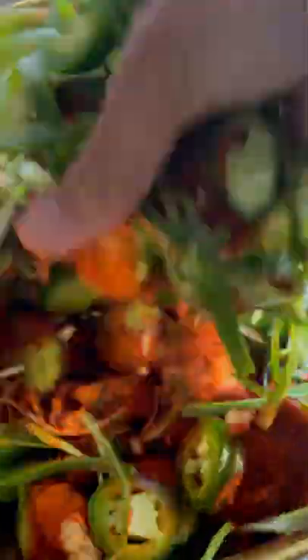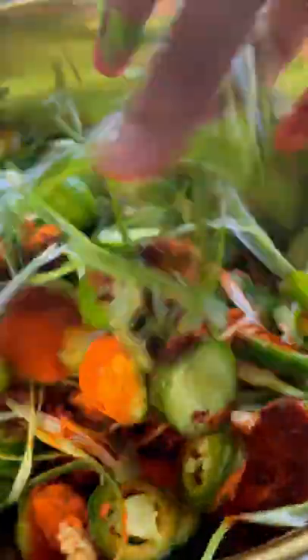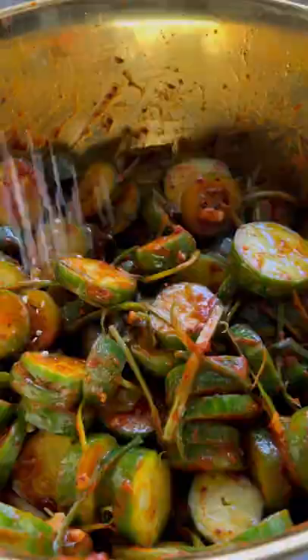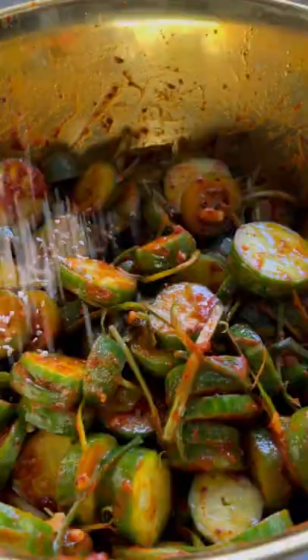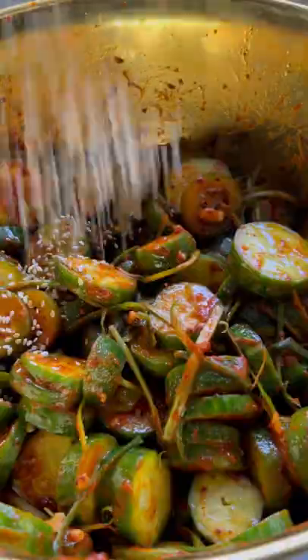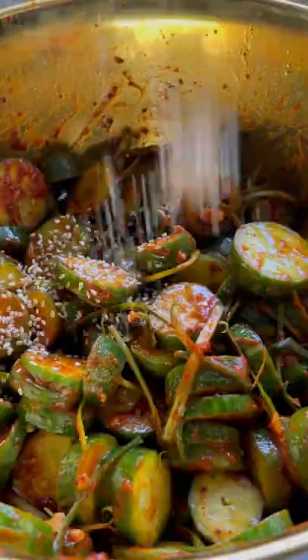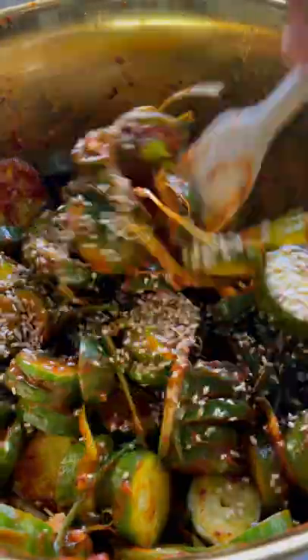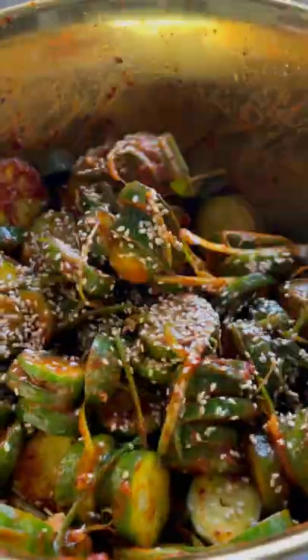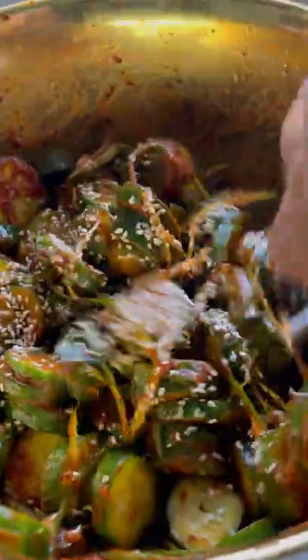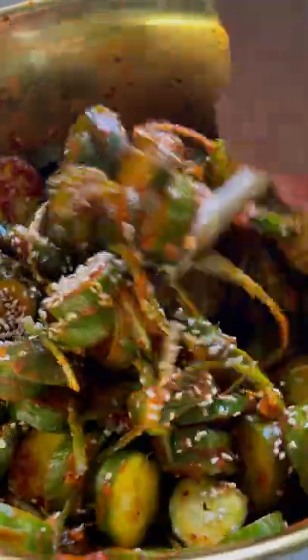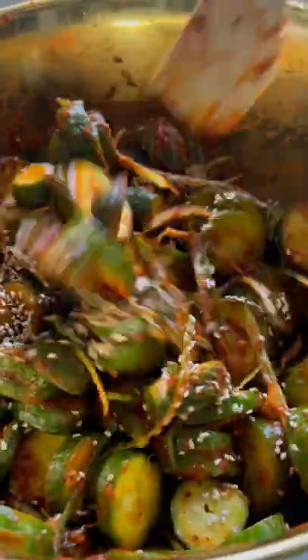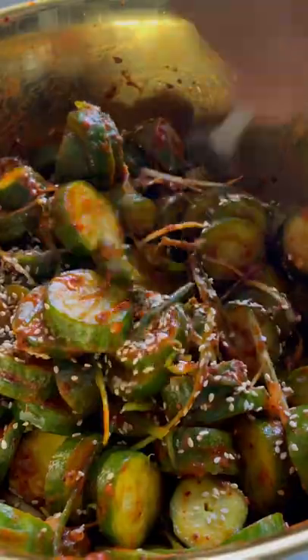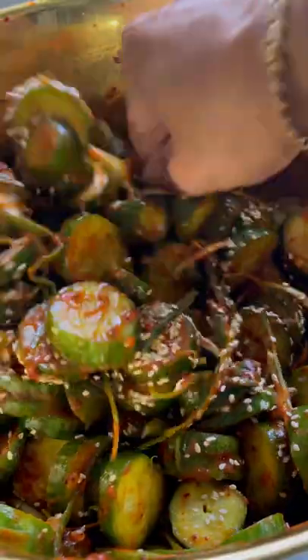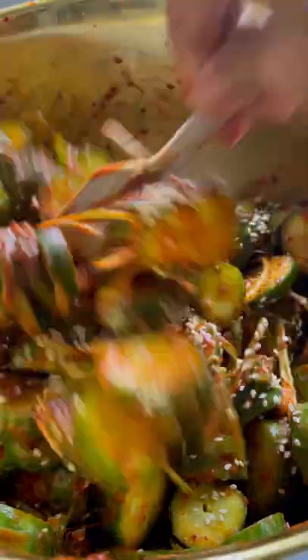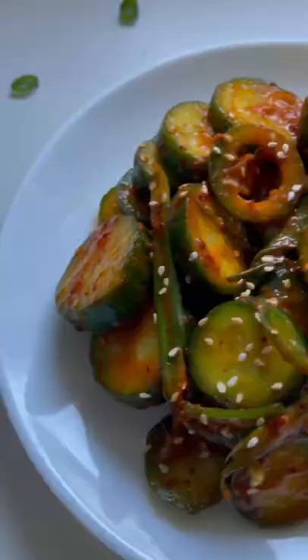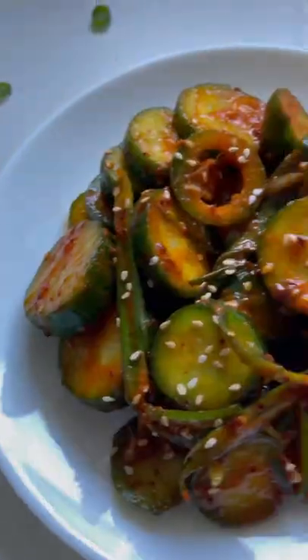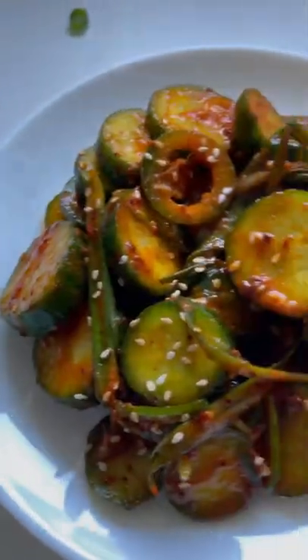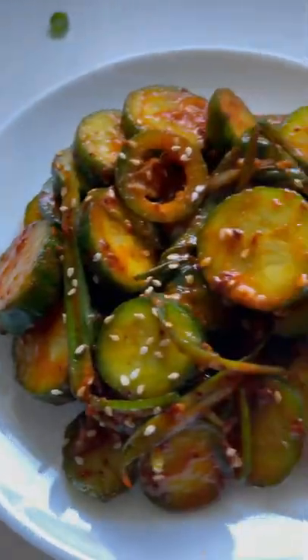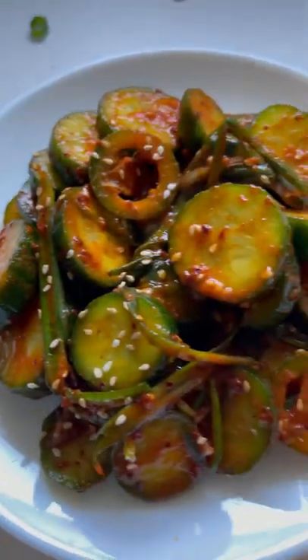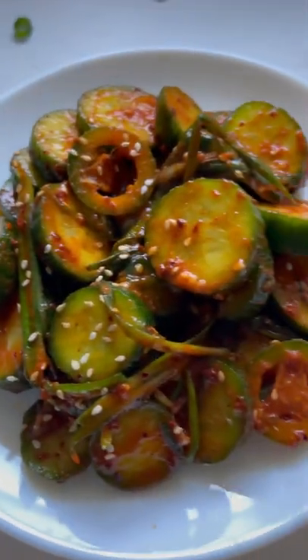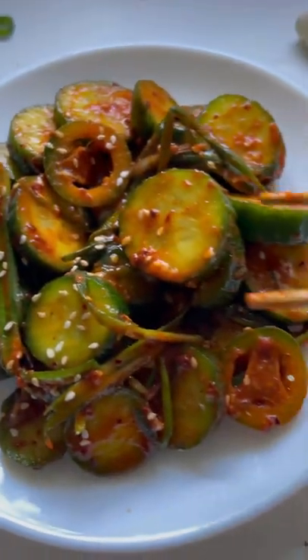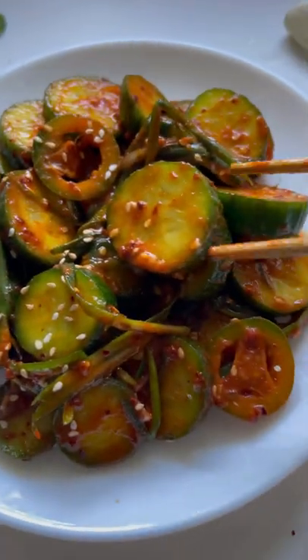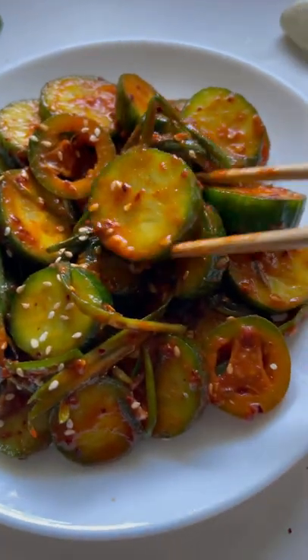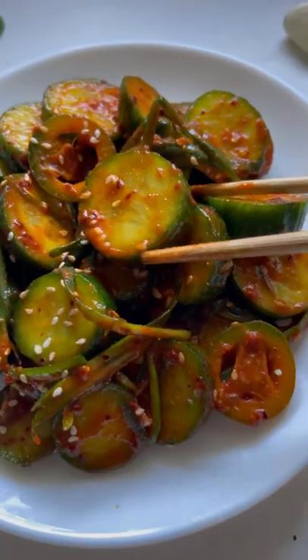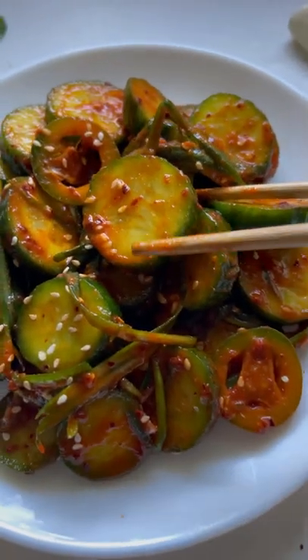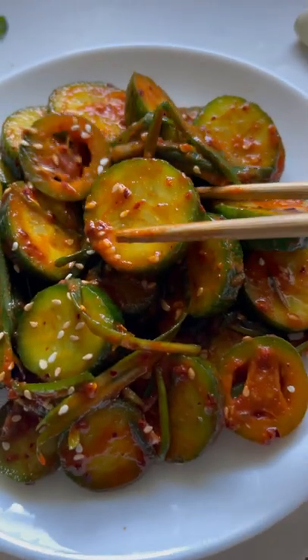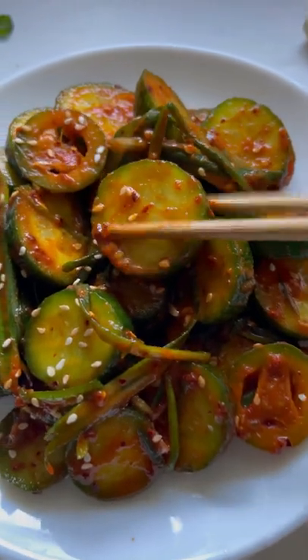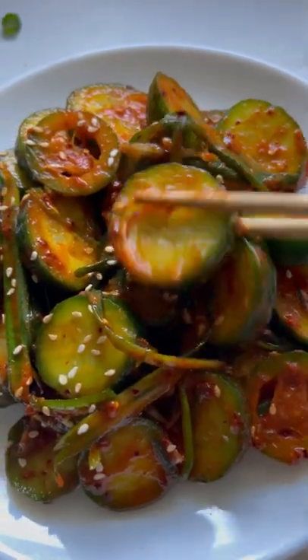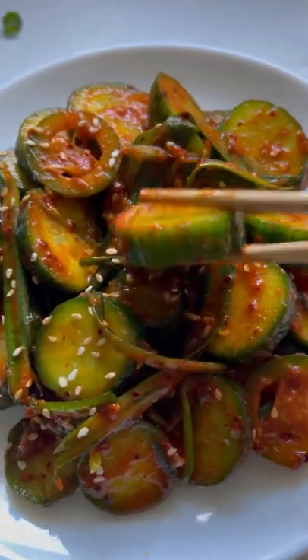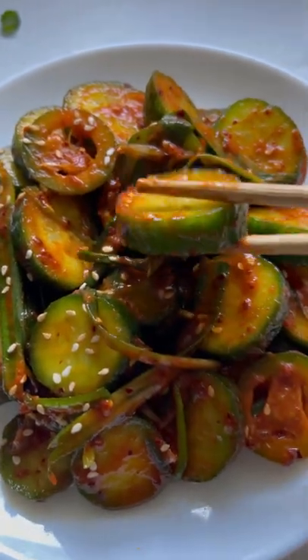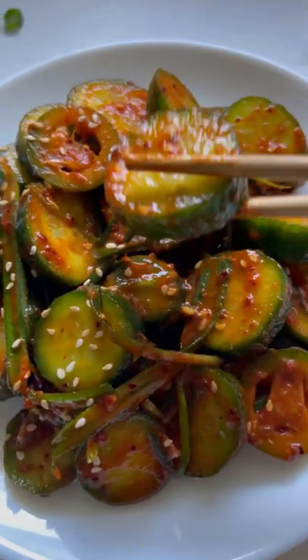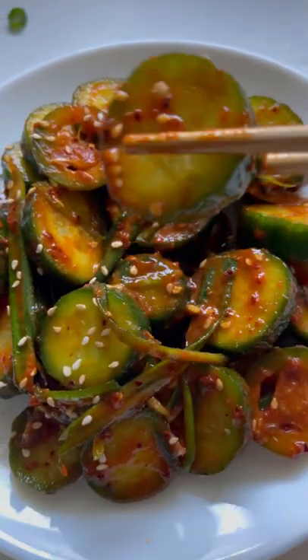Give it a nice mix and top with sesame seeds. You can marinate this longer, but I can't resist and eat it right away — enjoy.